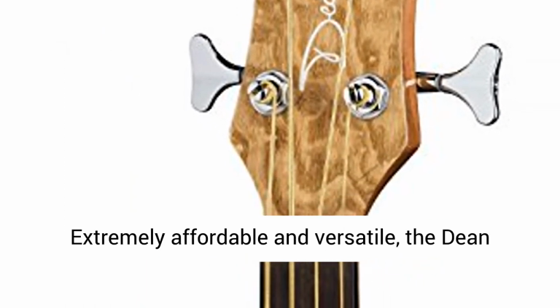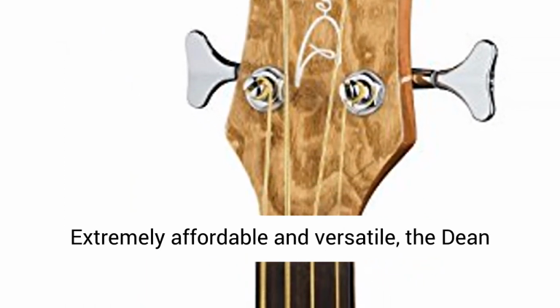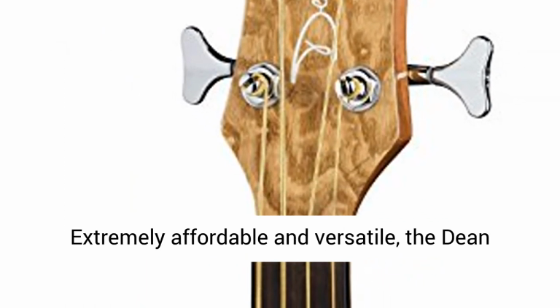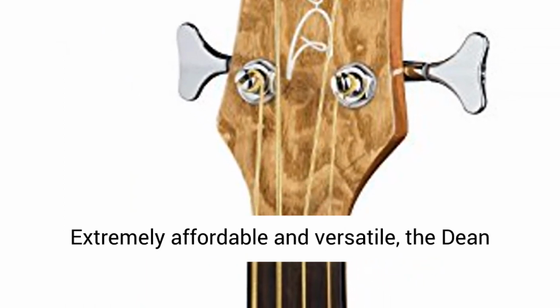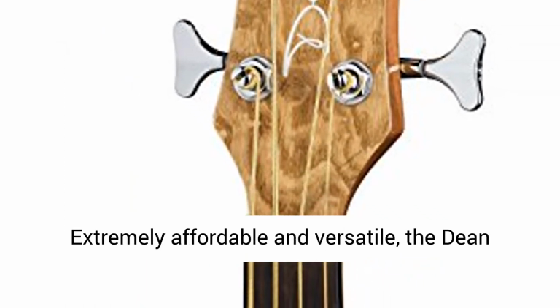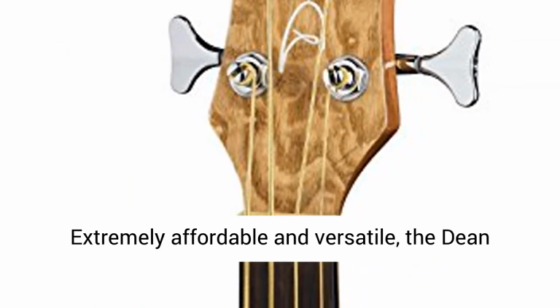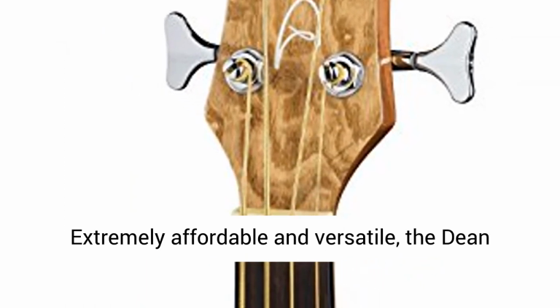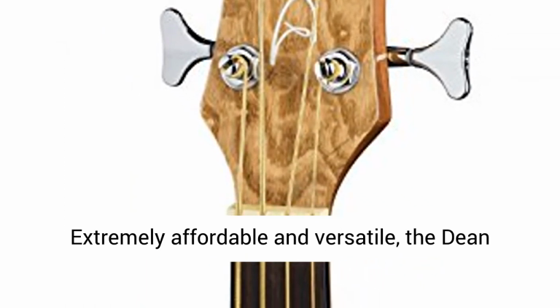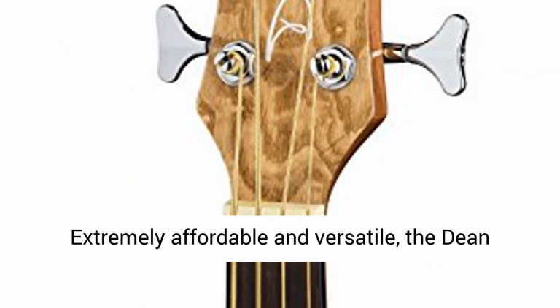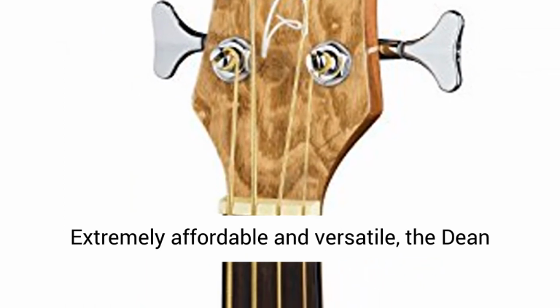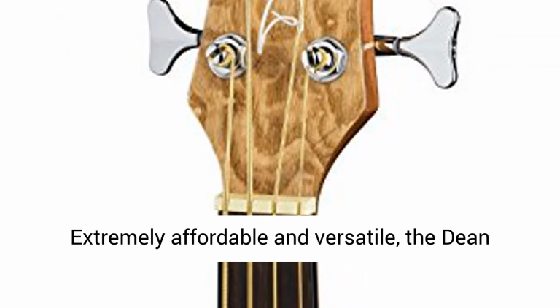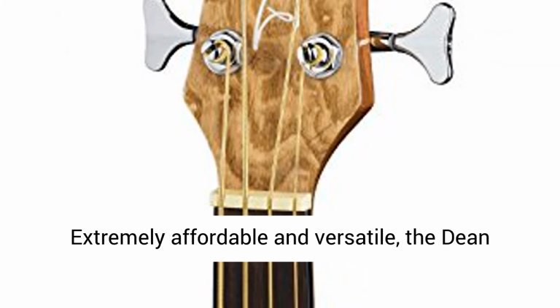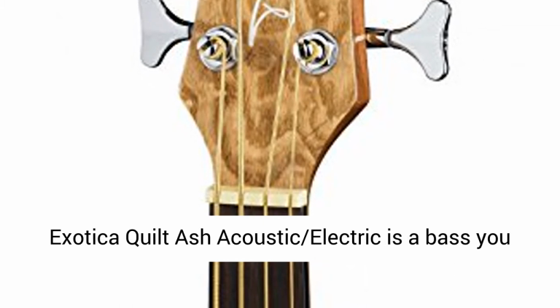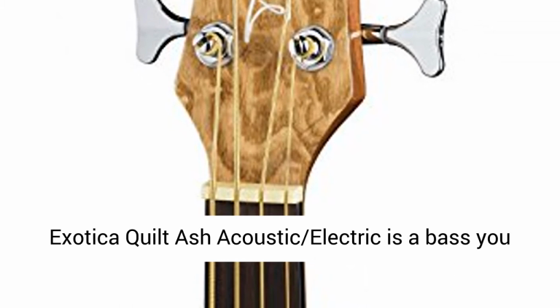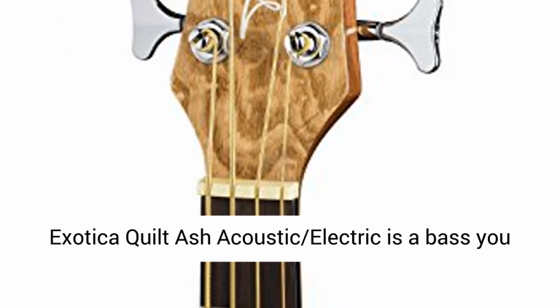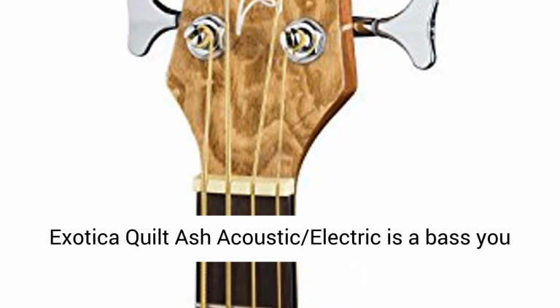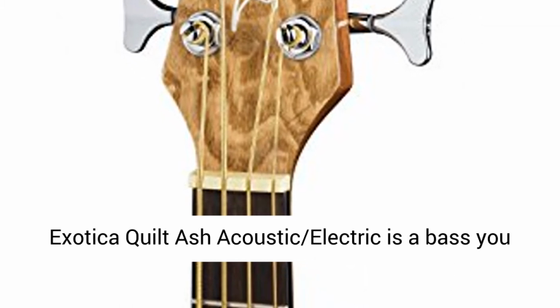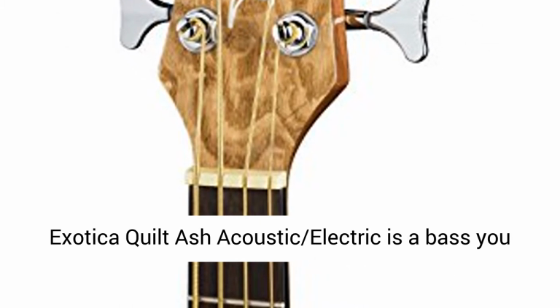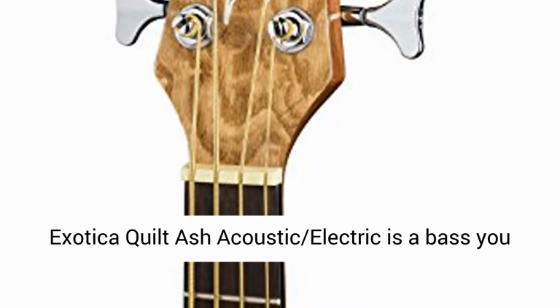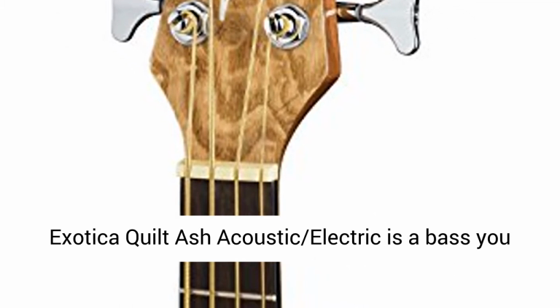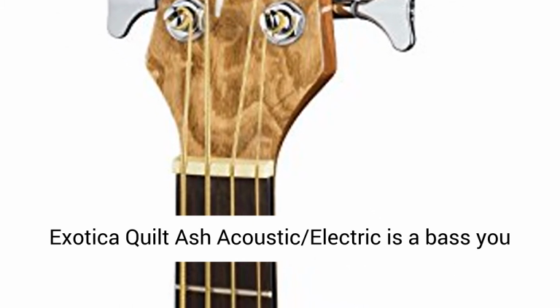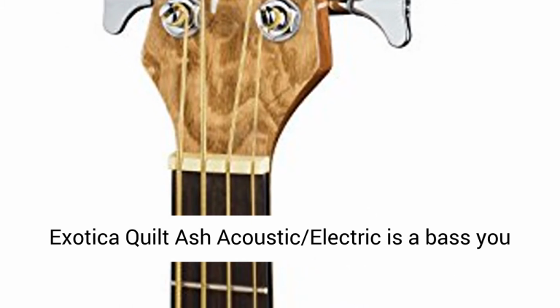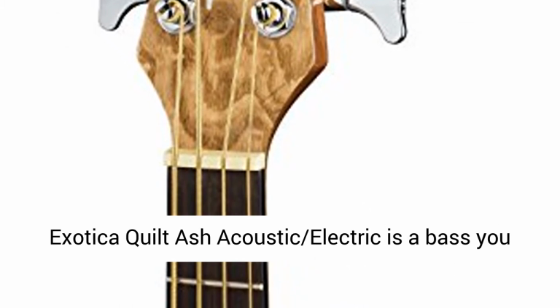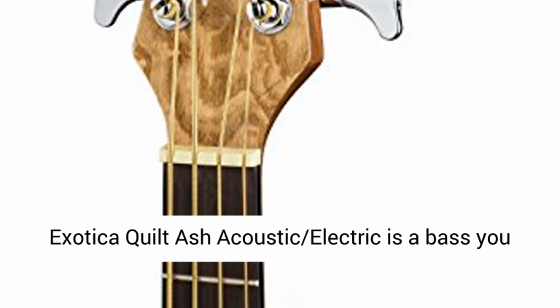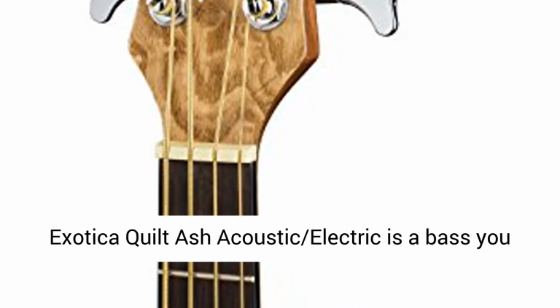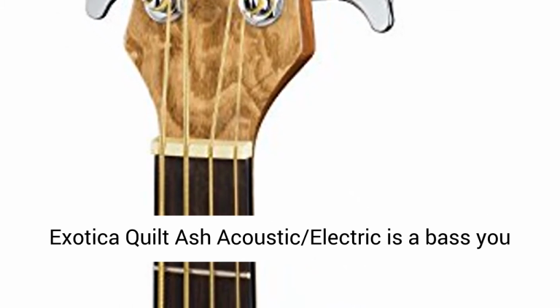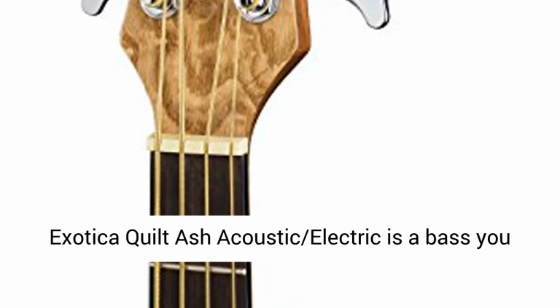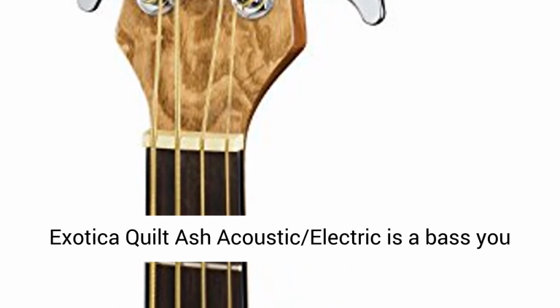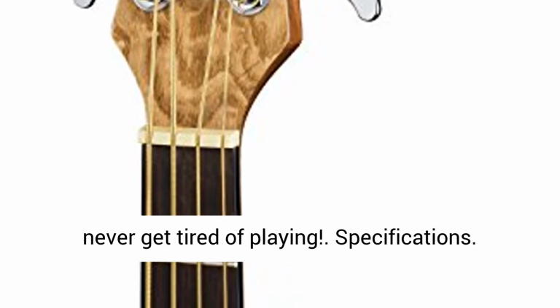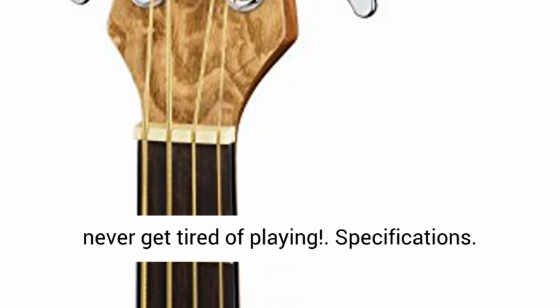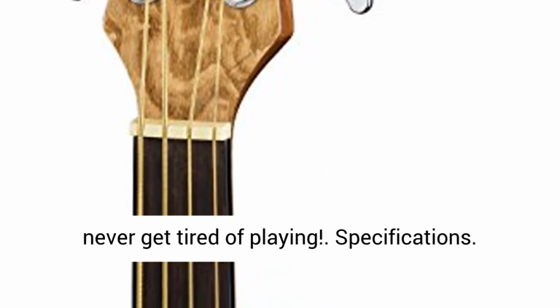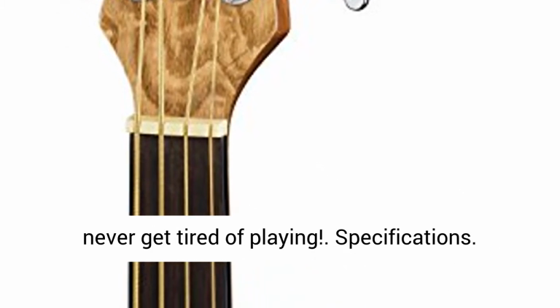Extremely affordable and versatile, the Deemica Exotica Quilt Ash Acoustic Electric is a bass you never get tired of playing.